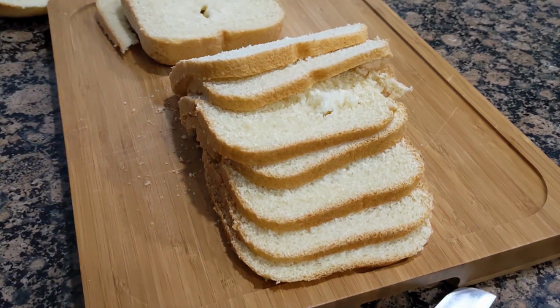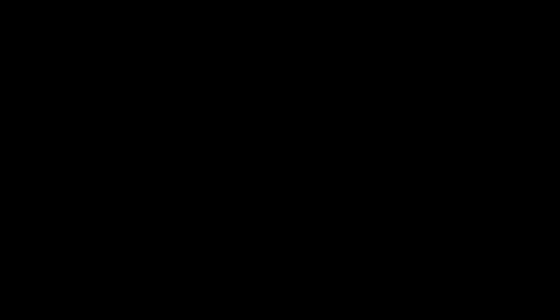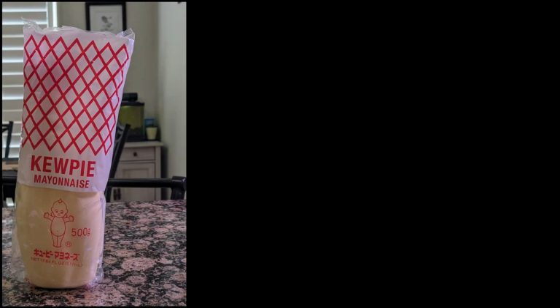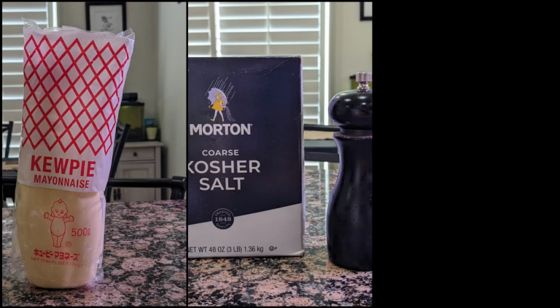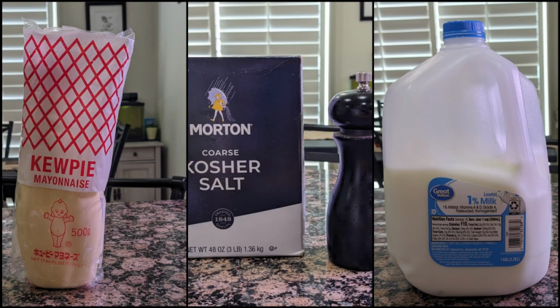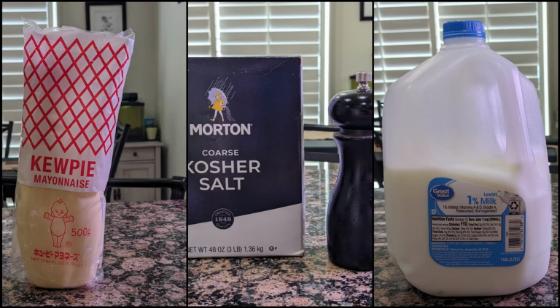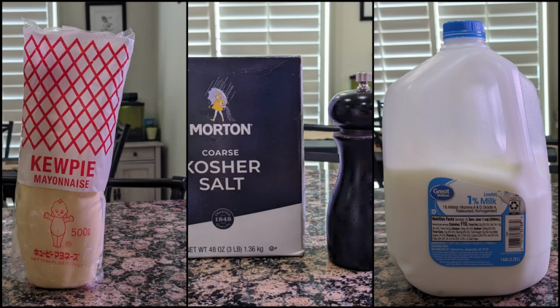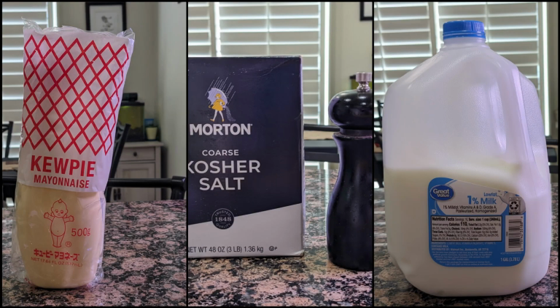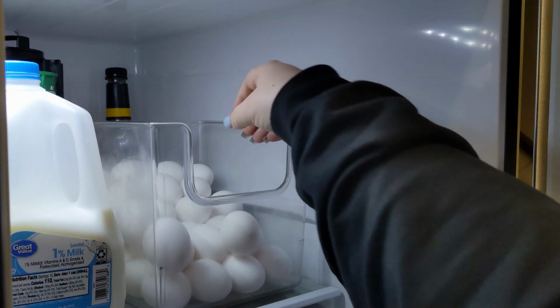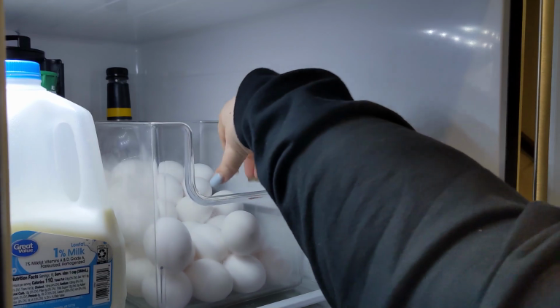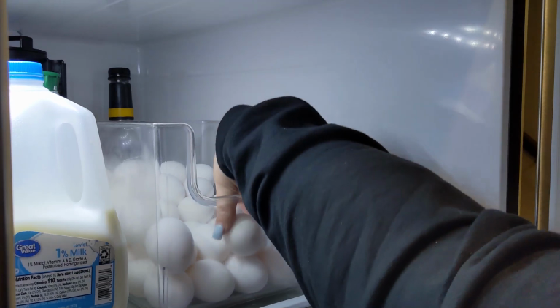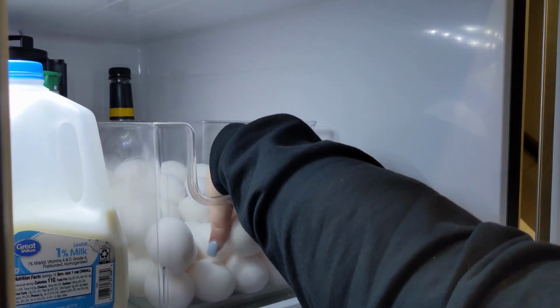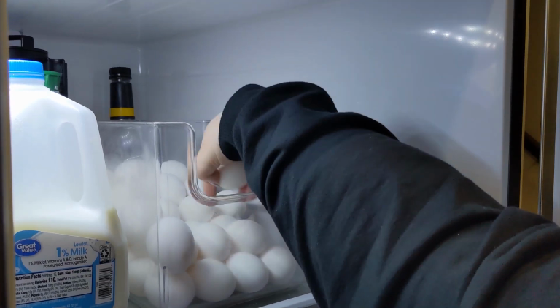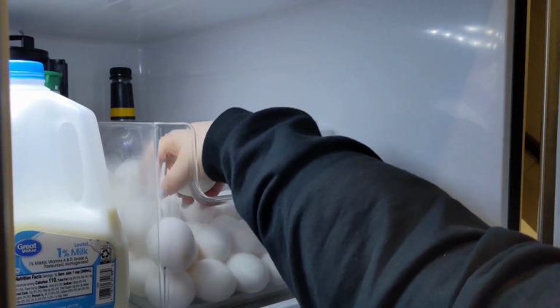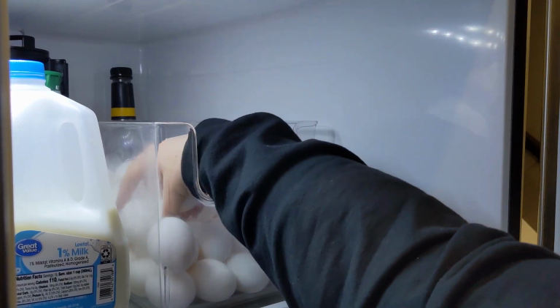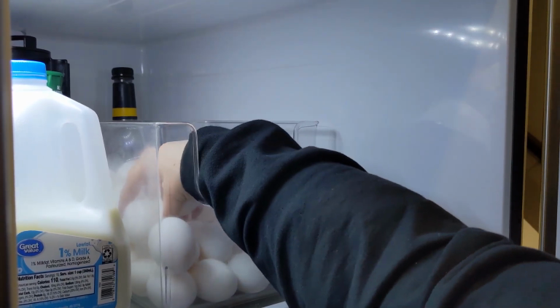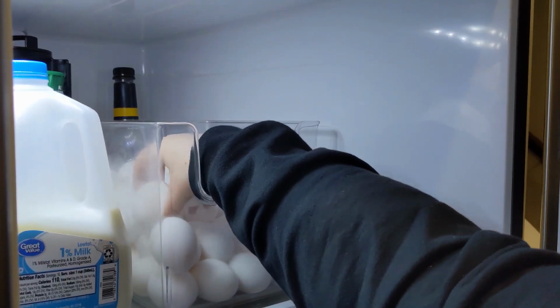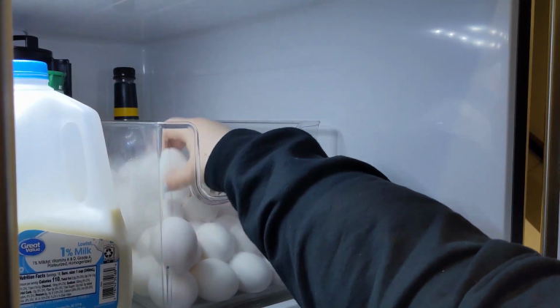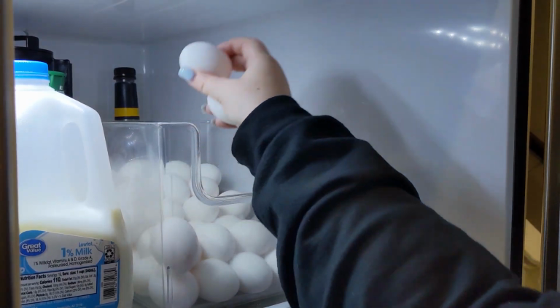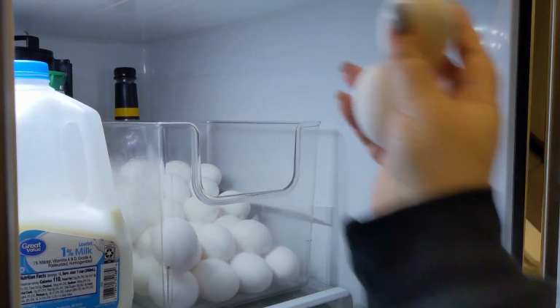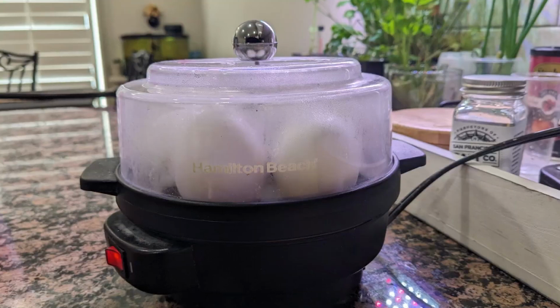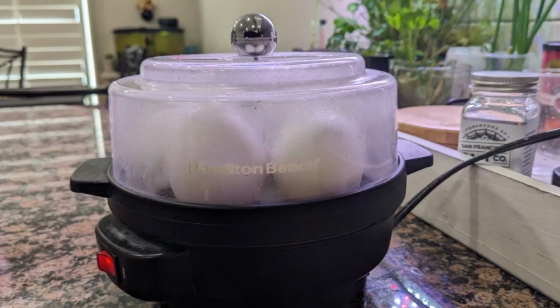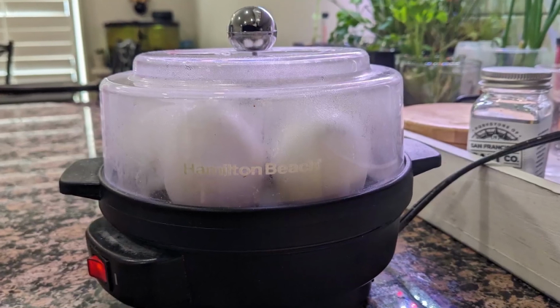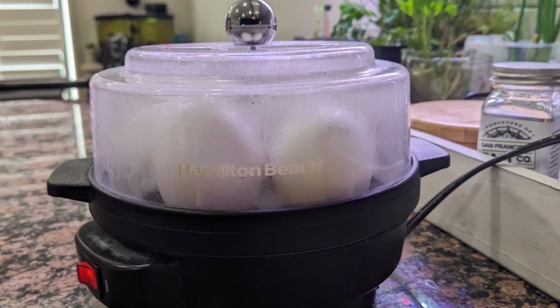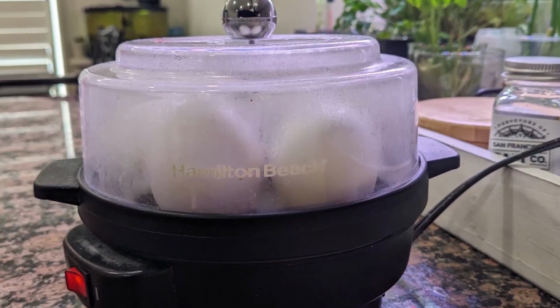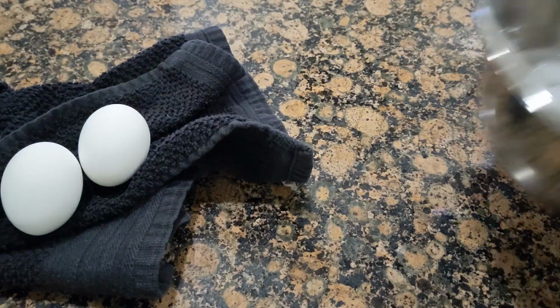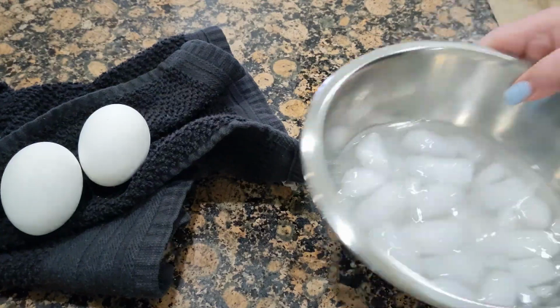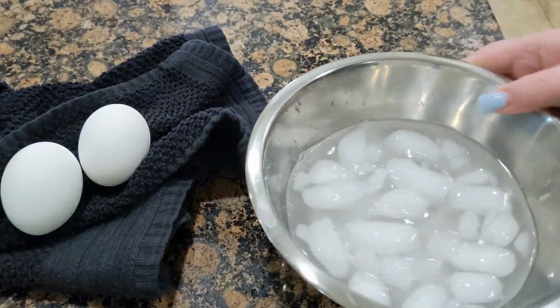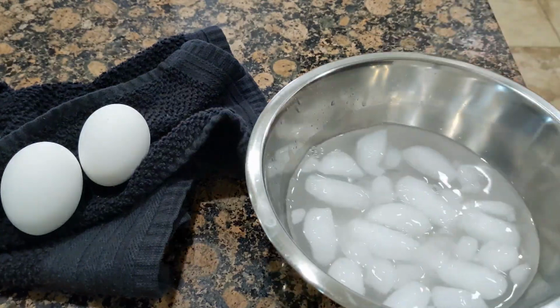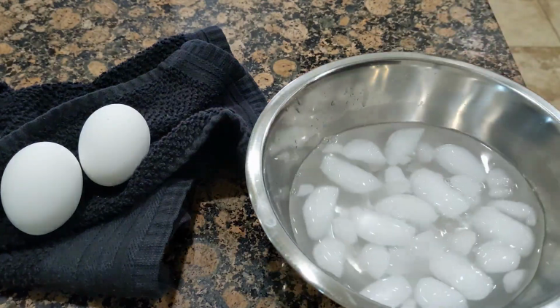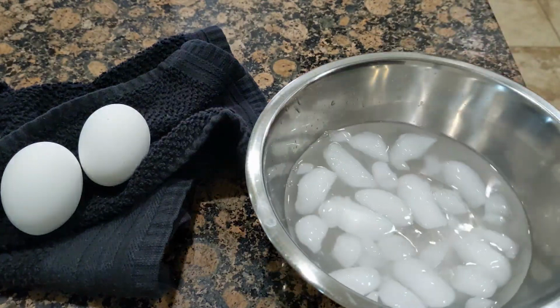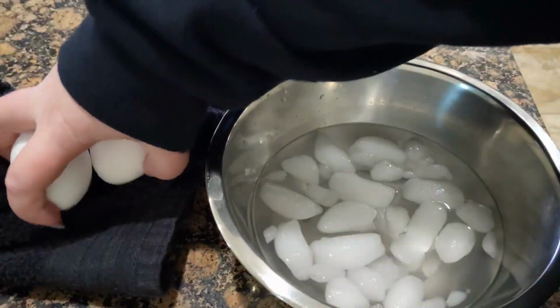The first sandwich I decided to make was the egg salad. Most of the recipes I found included adding sugar but I chose to skip that step and it turned out fine.